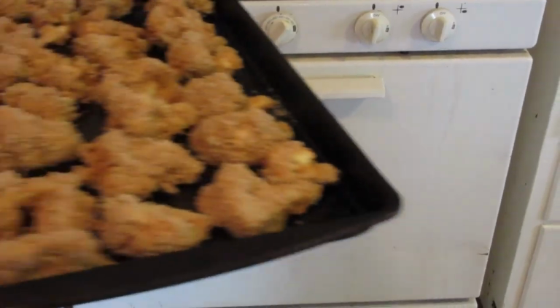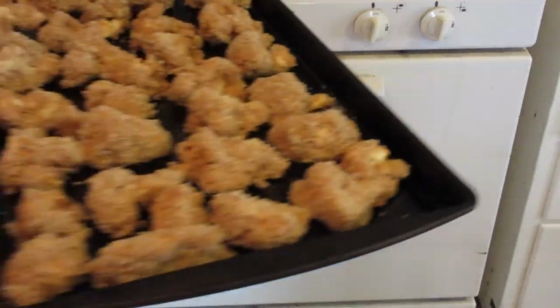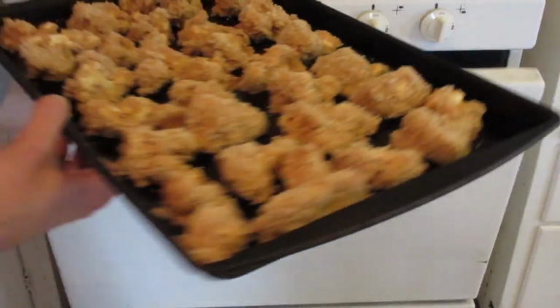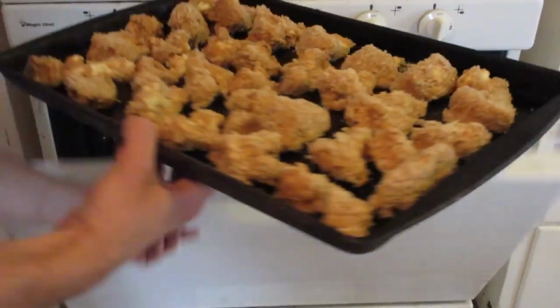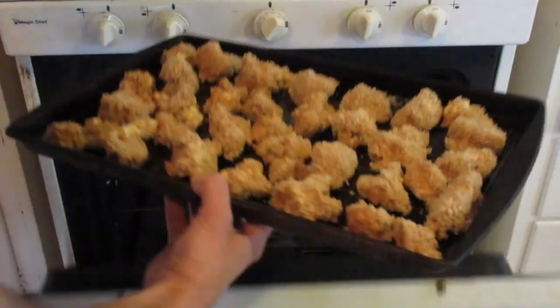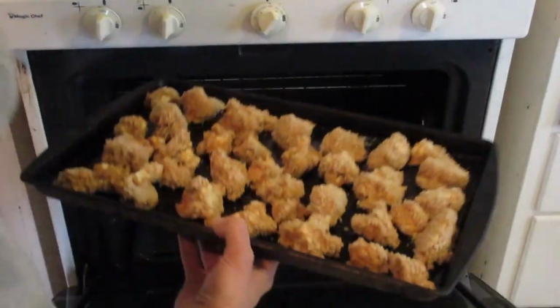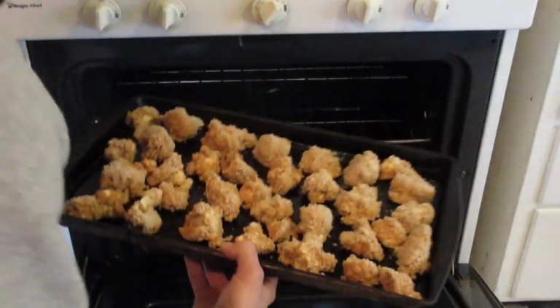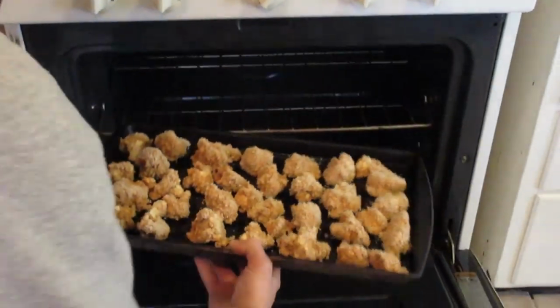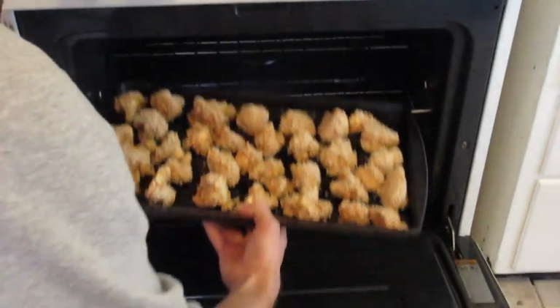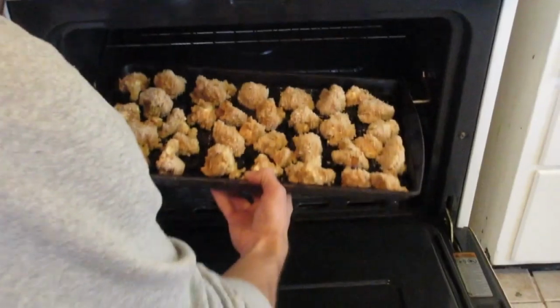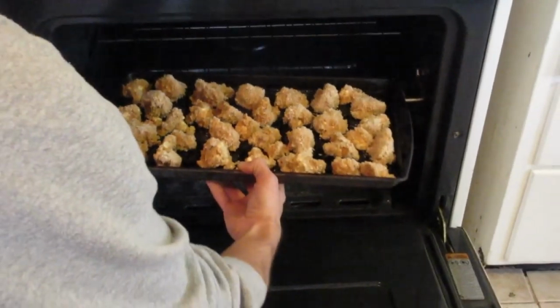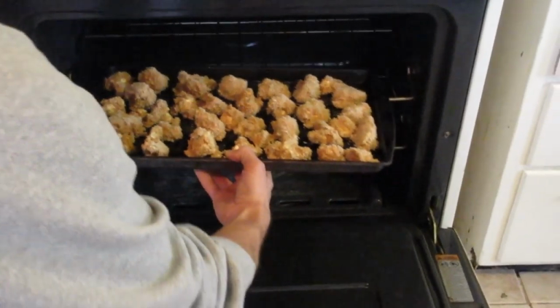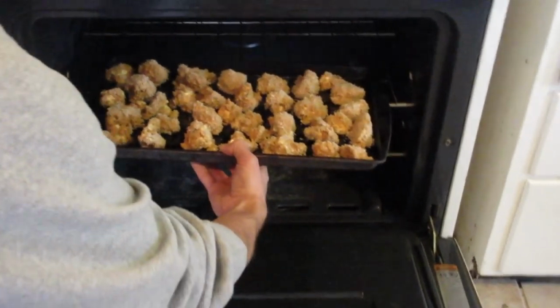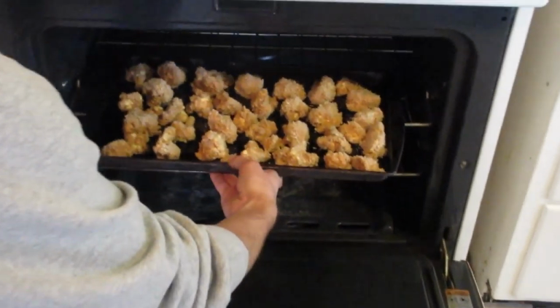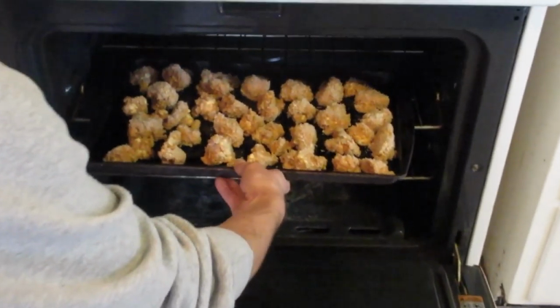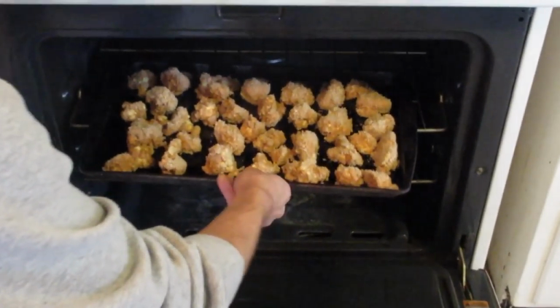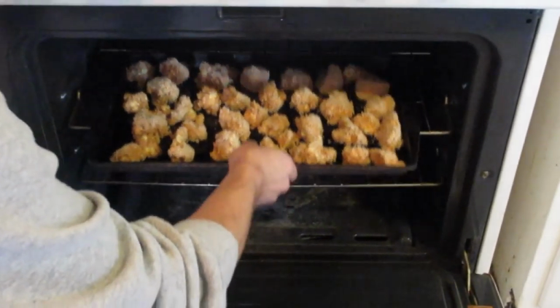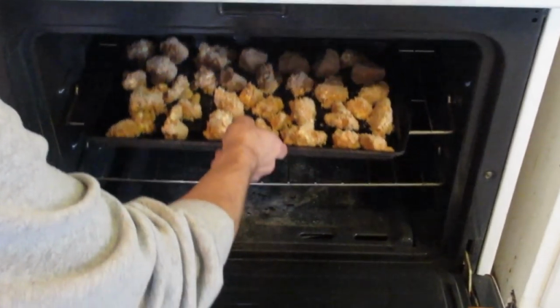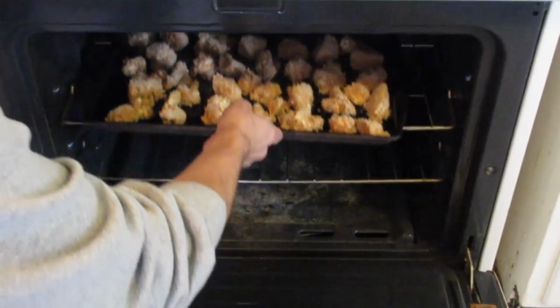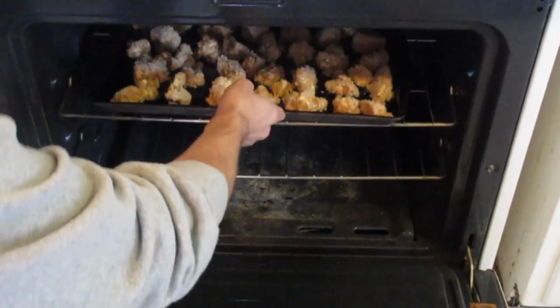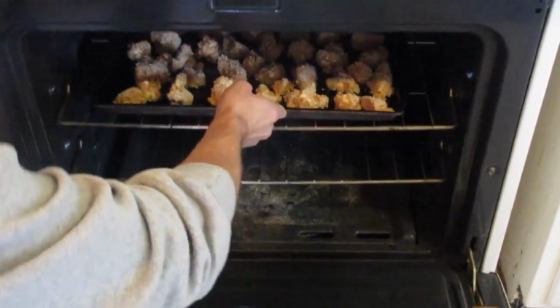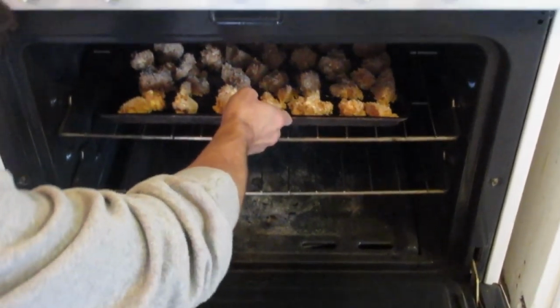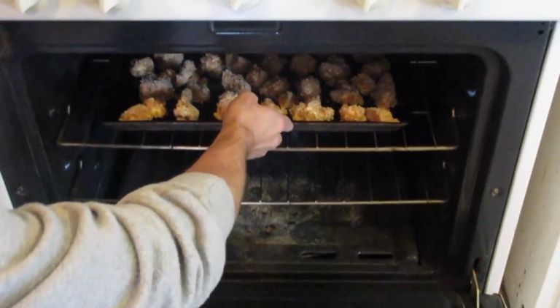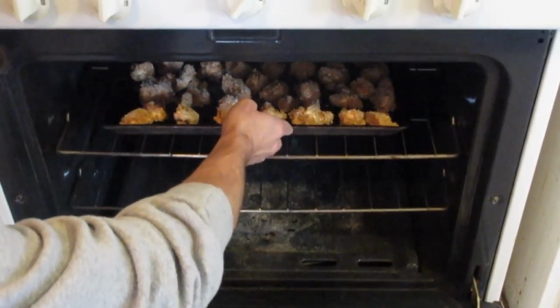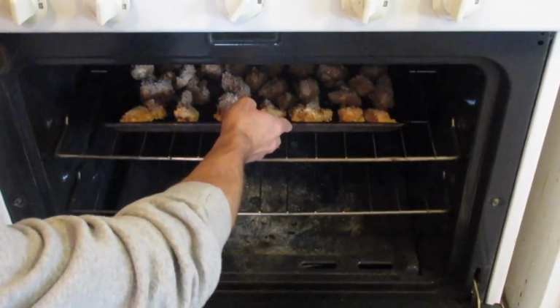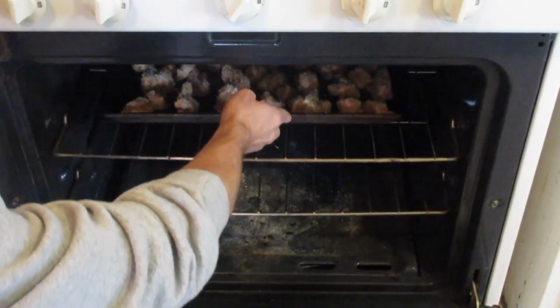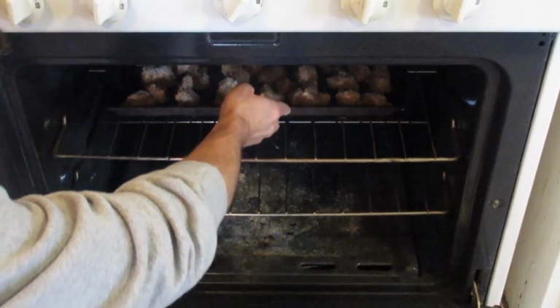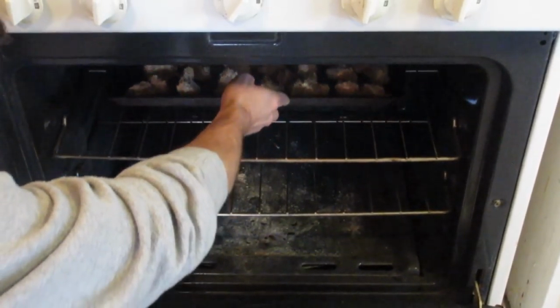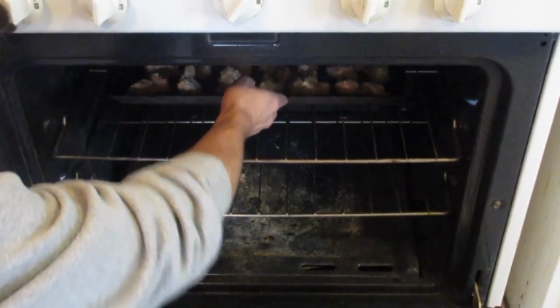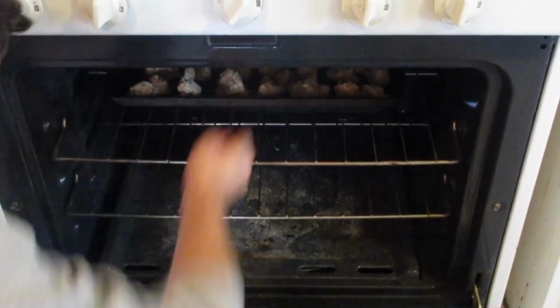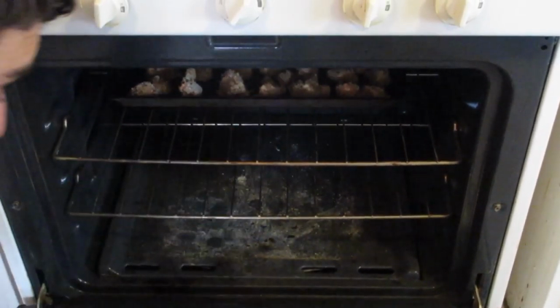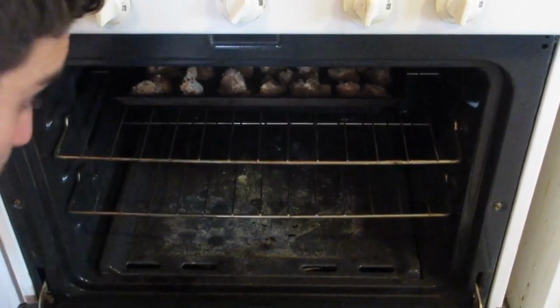Then you put it into the oven. I put it in at about 400 degrees for about 22 minutes.